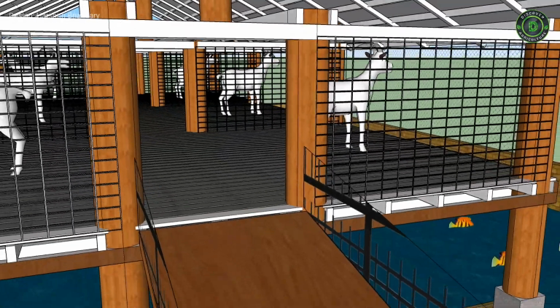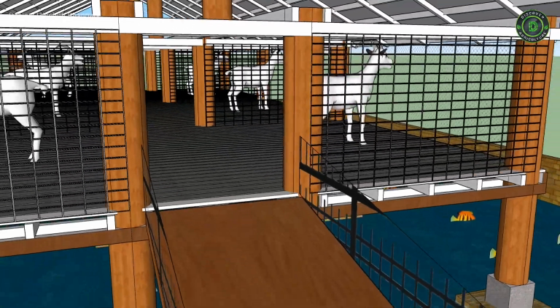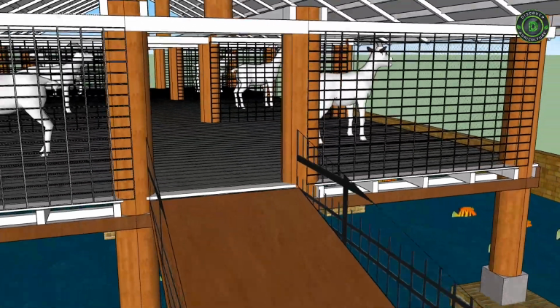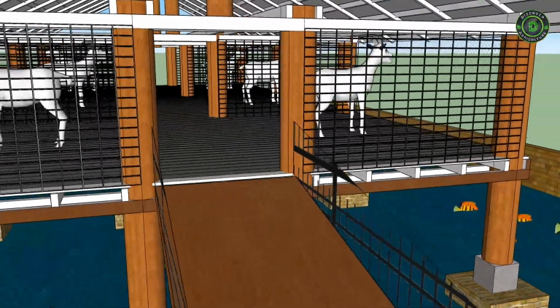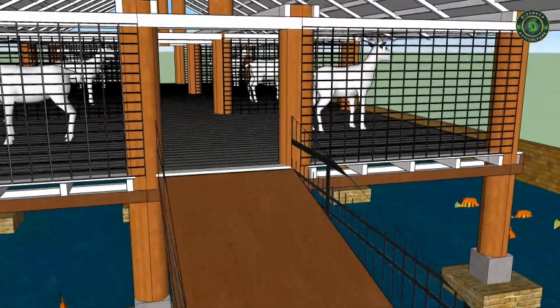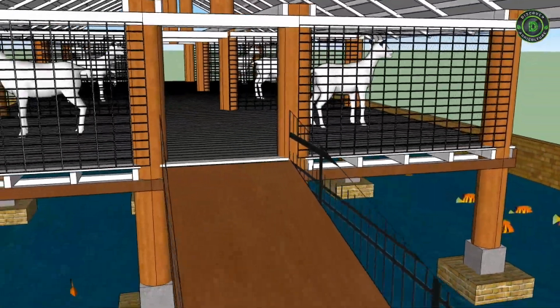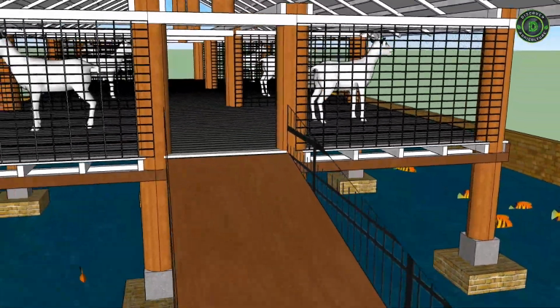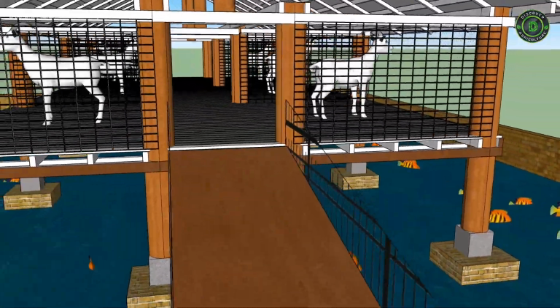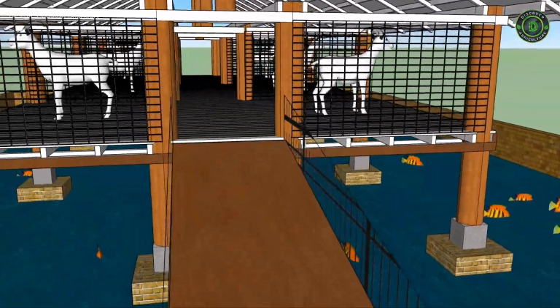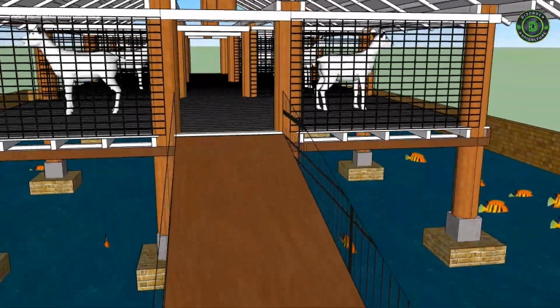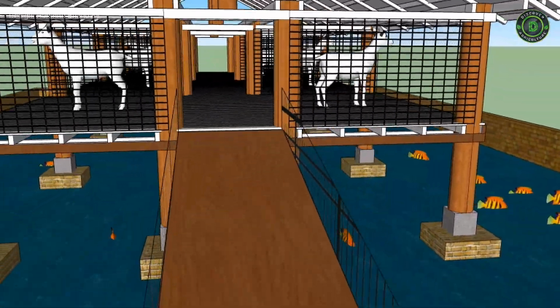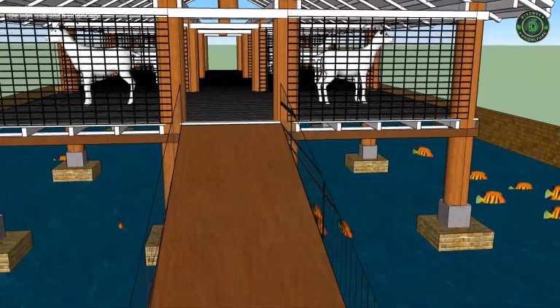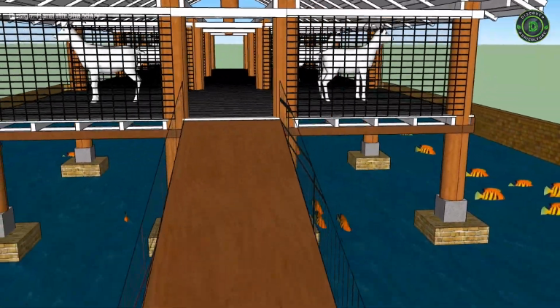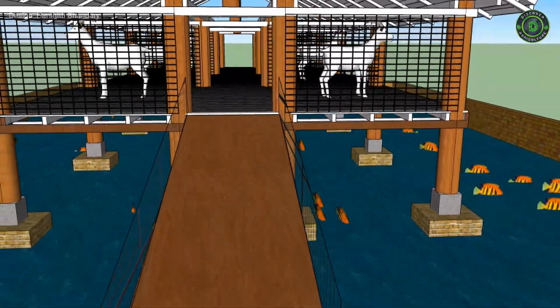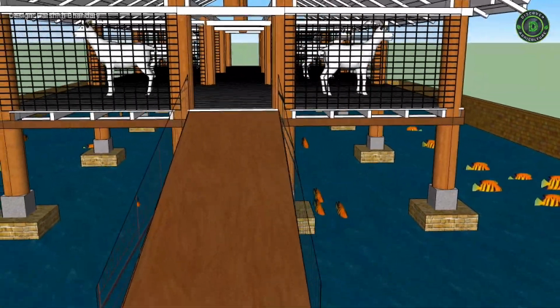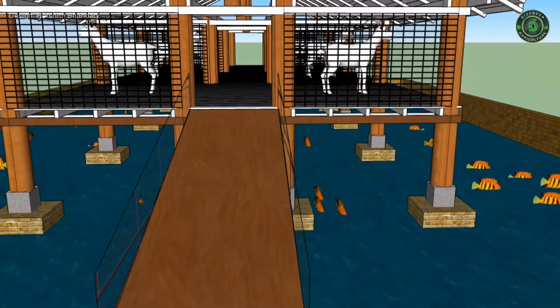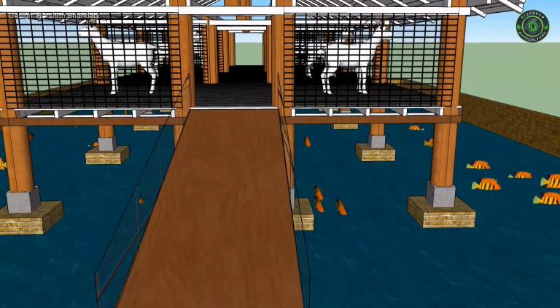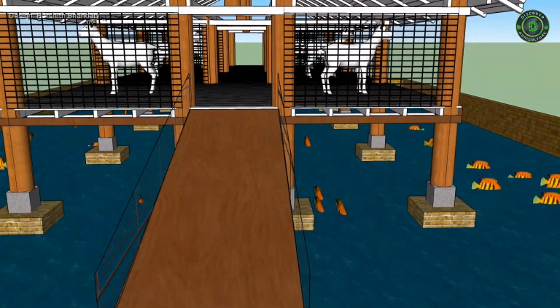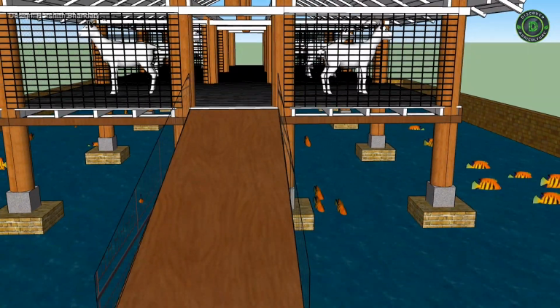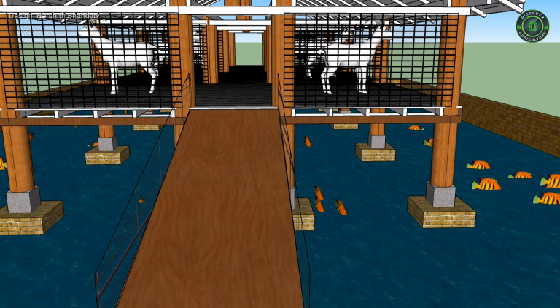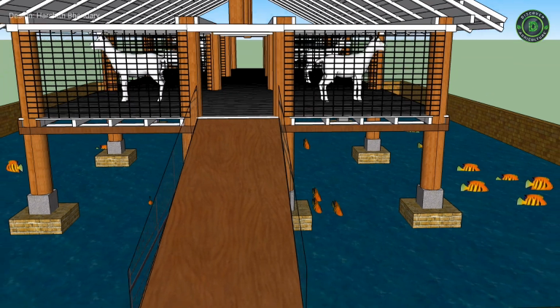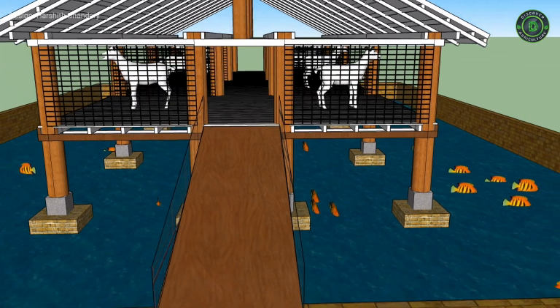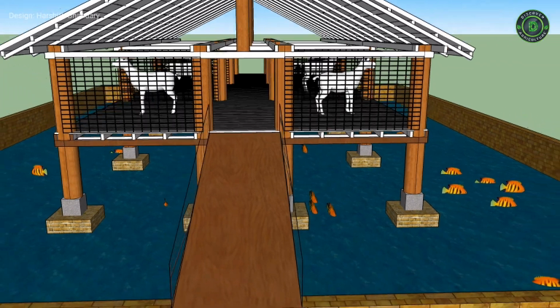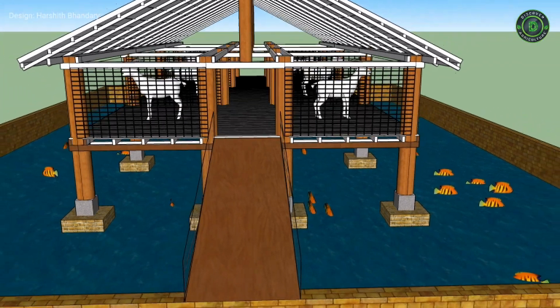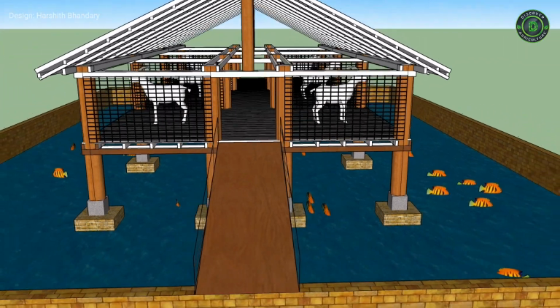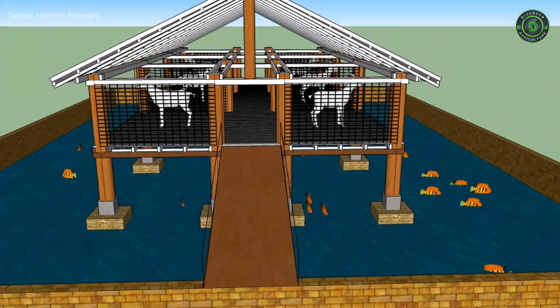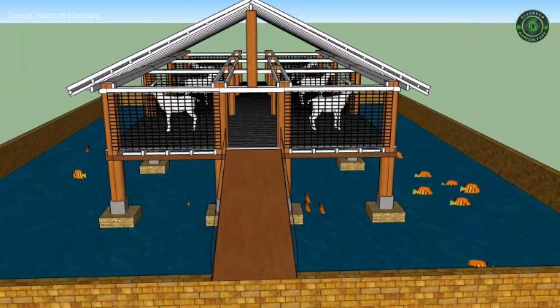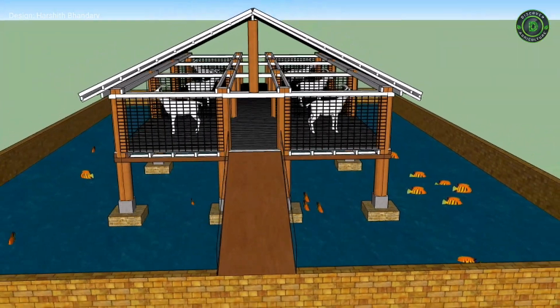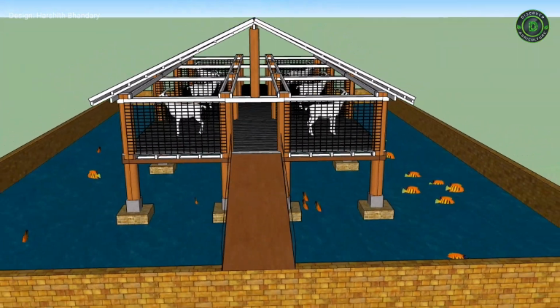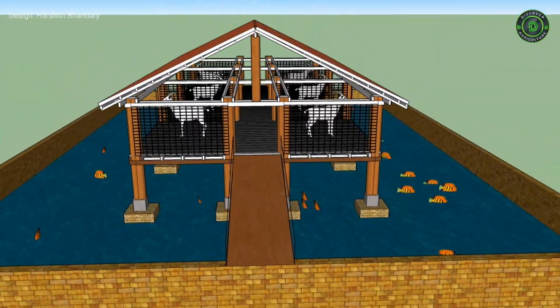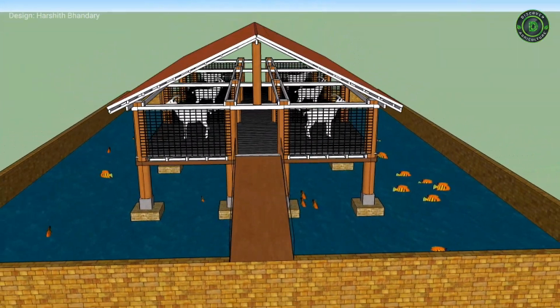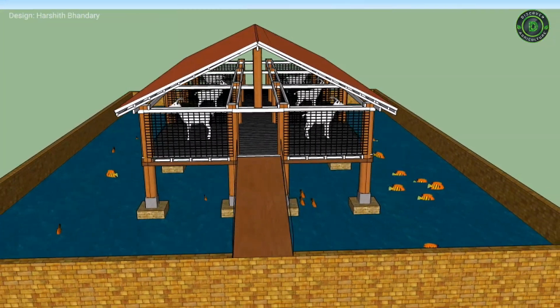This integration can provide 3,500 to 4,000 kg of fish per hectare per year without supplementary feeding and fertilizer.